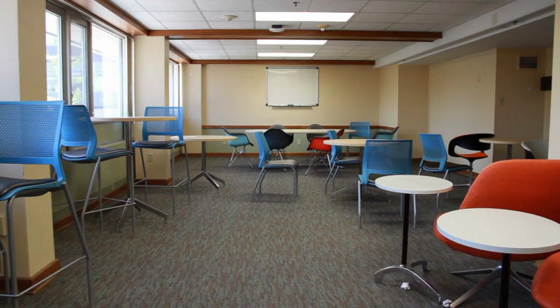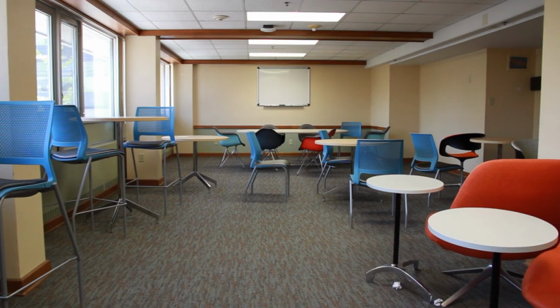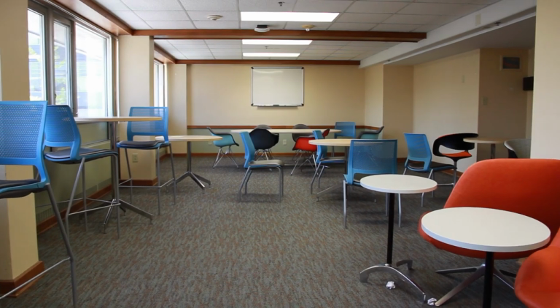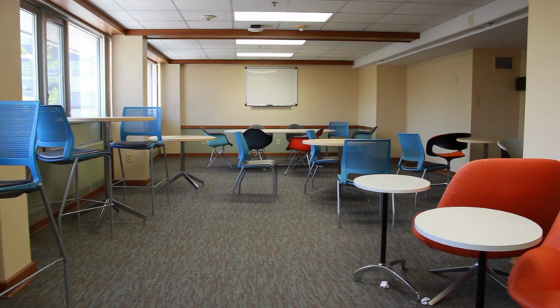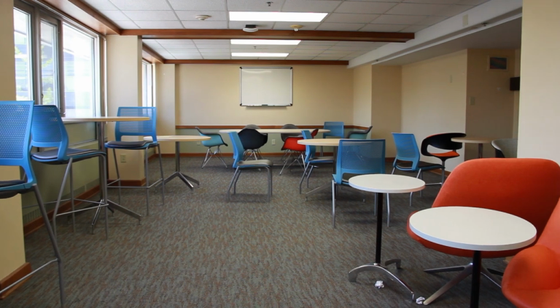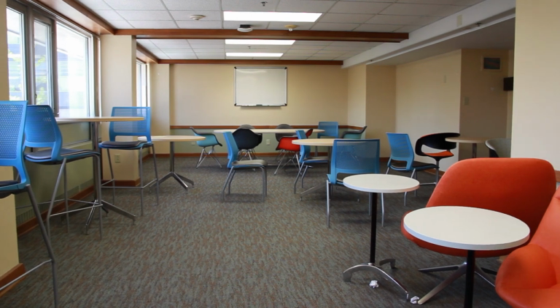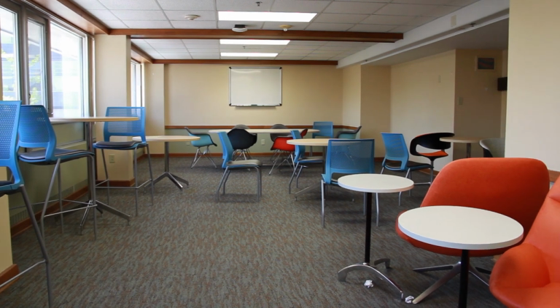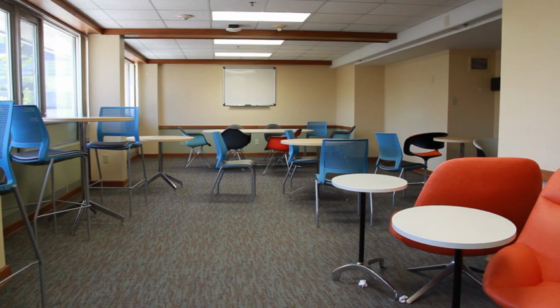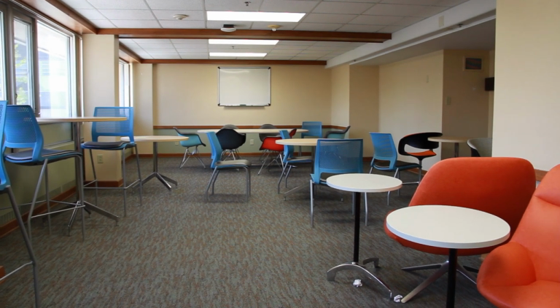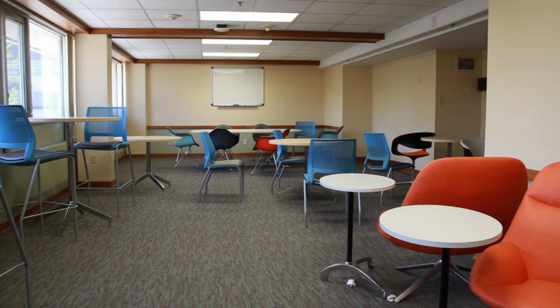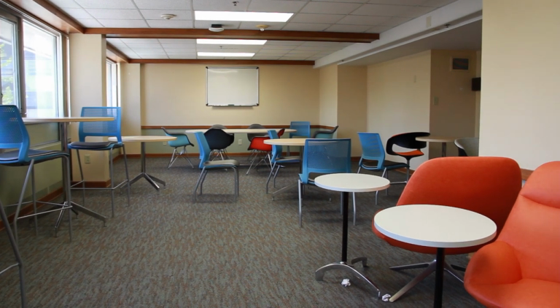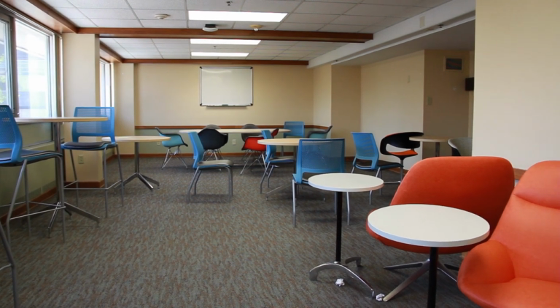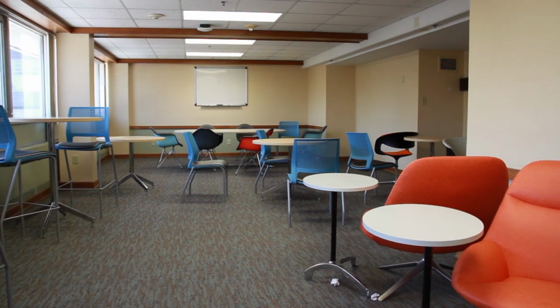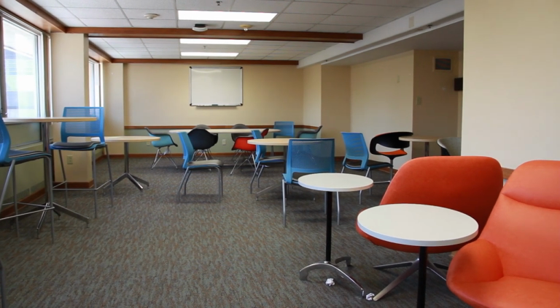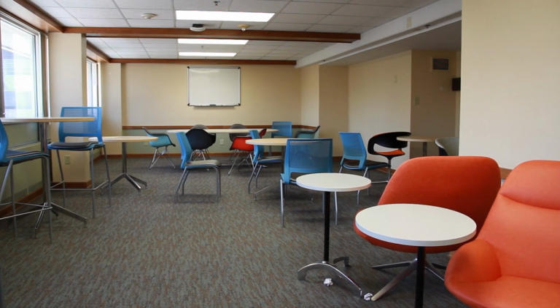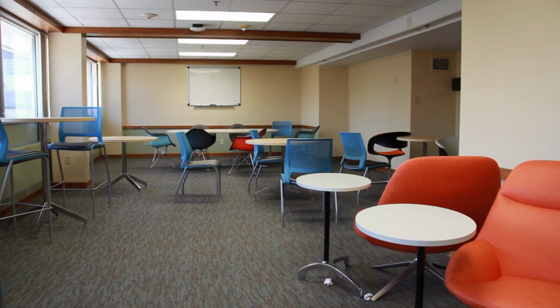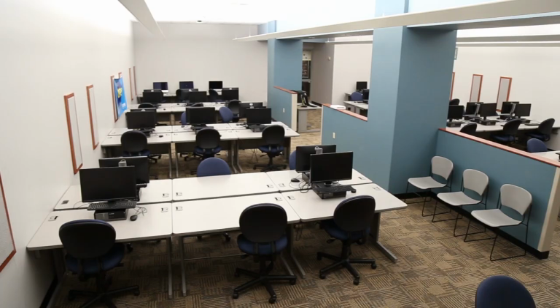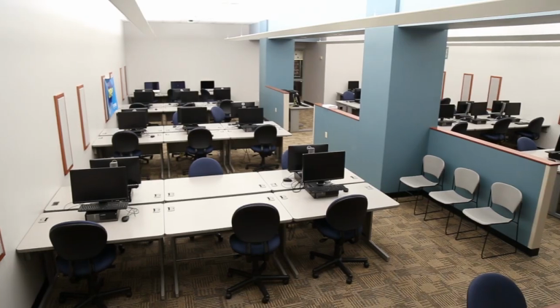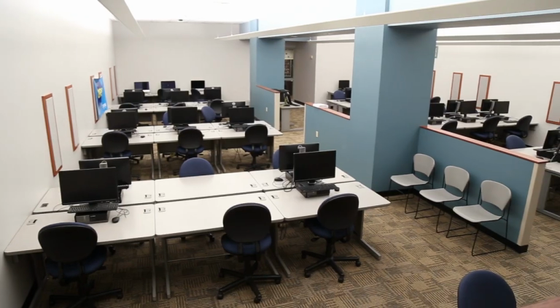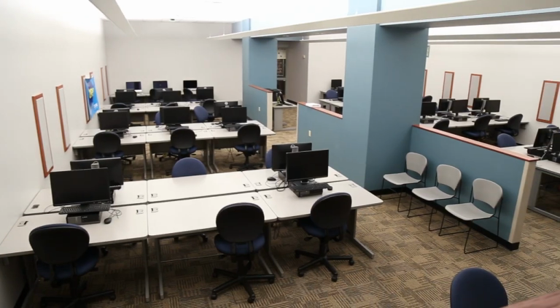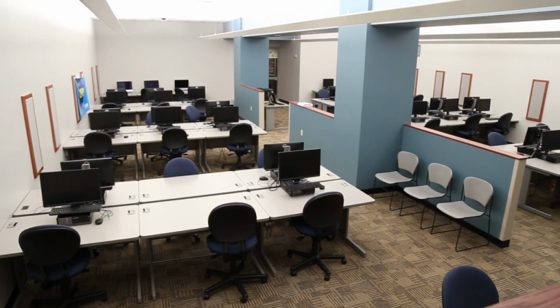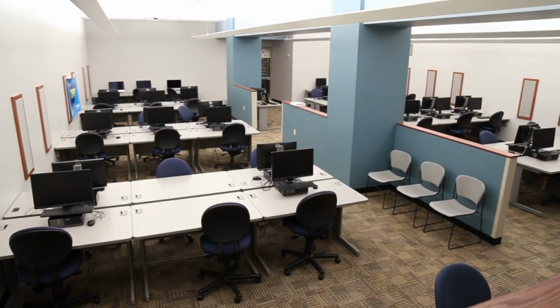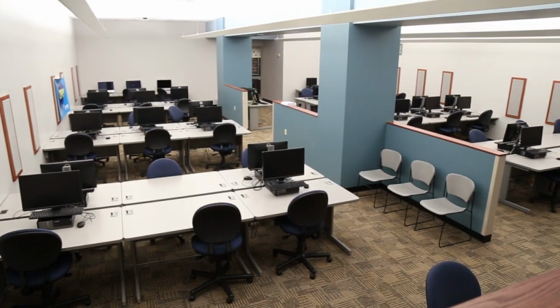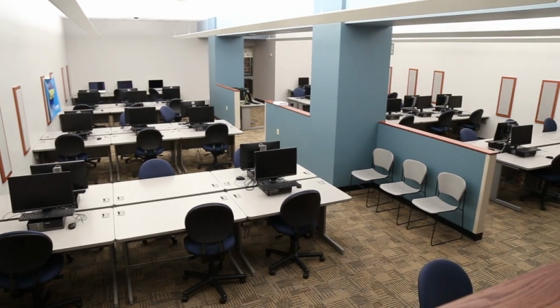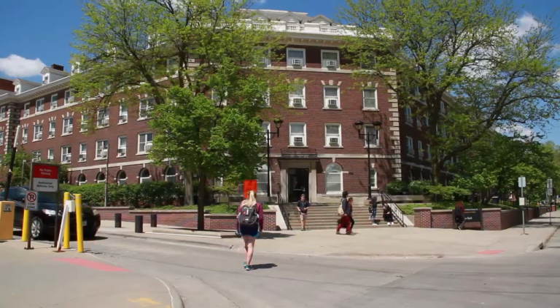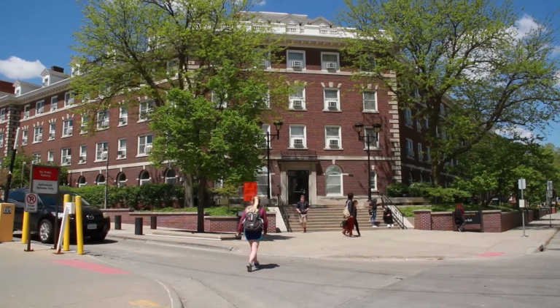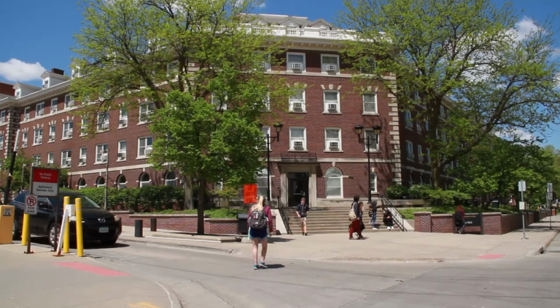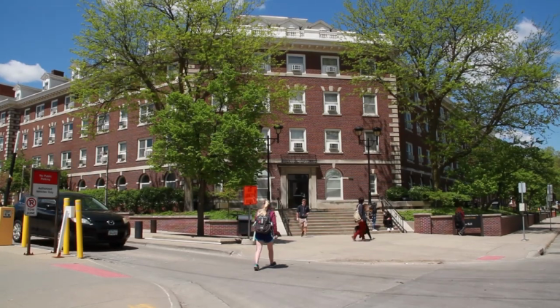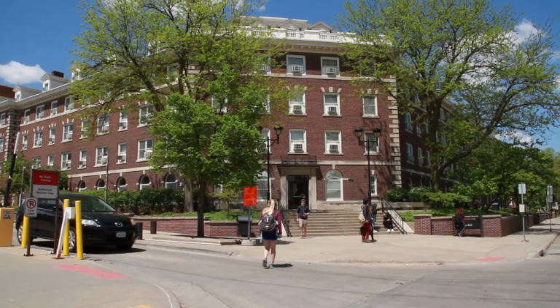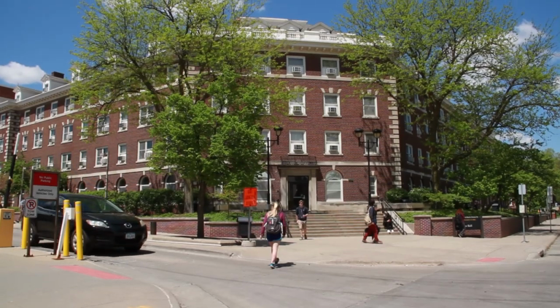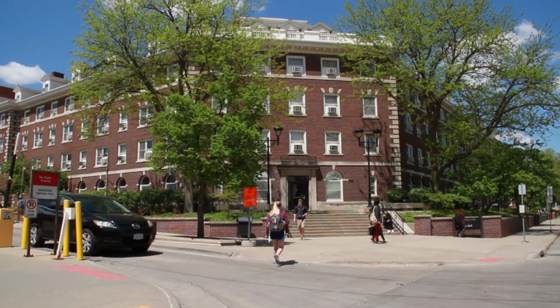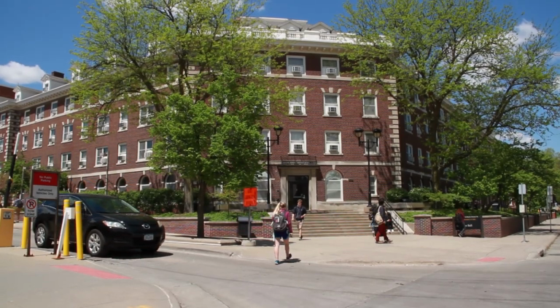Beyond student living, residents also have access to multiple lounges, study spaces, a computer lab, and a fitness center a few doors down in Courier Residence Hall.